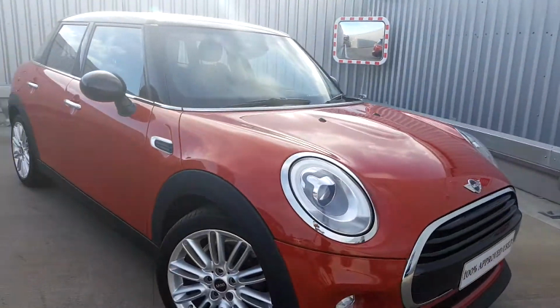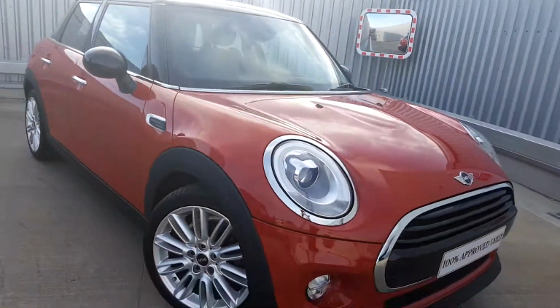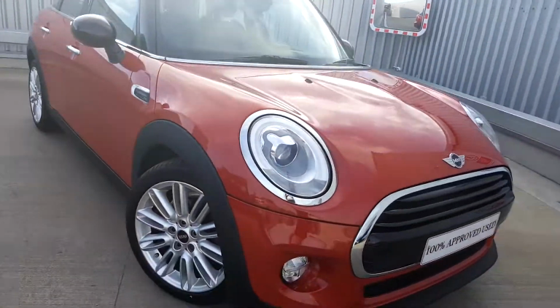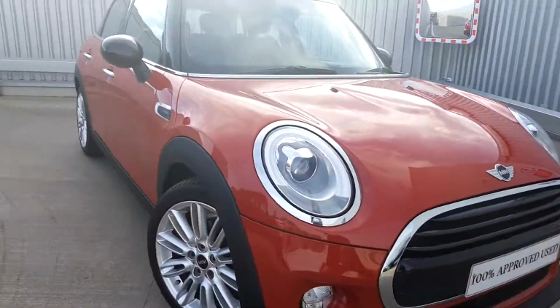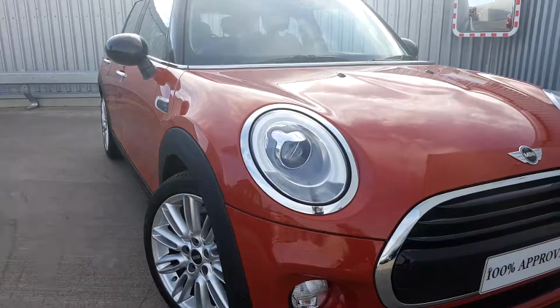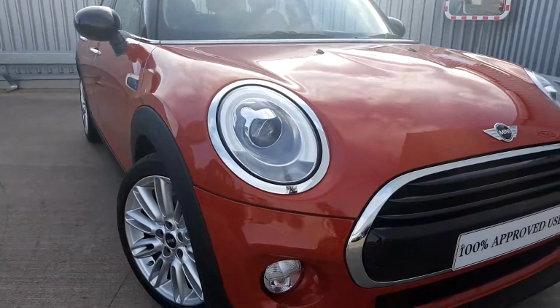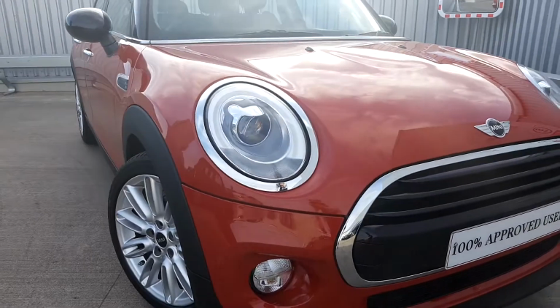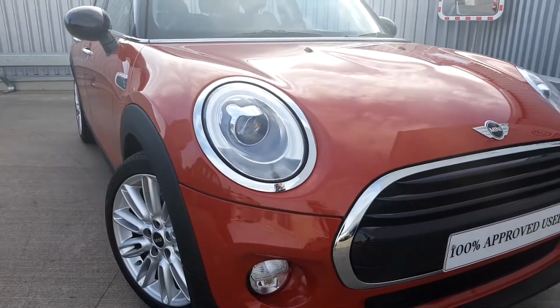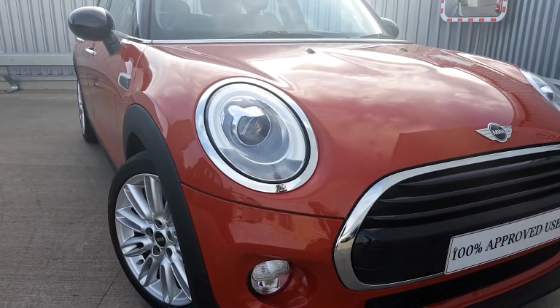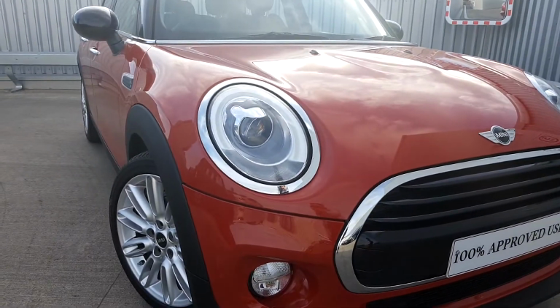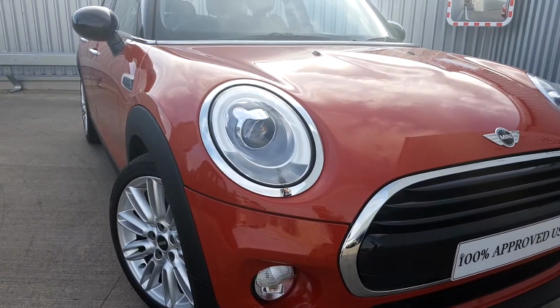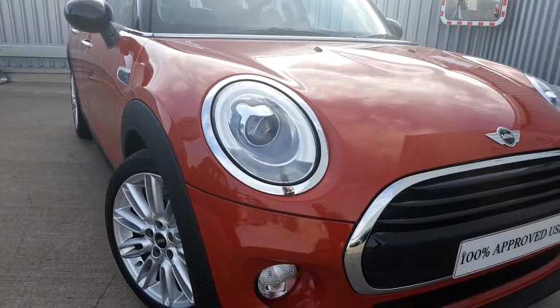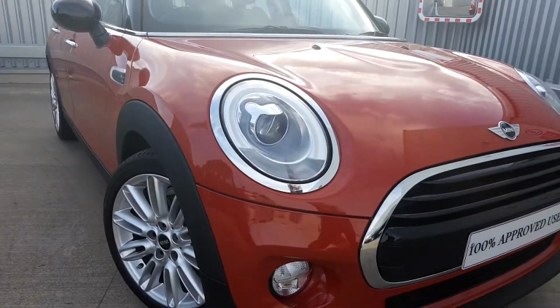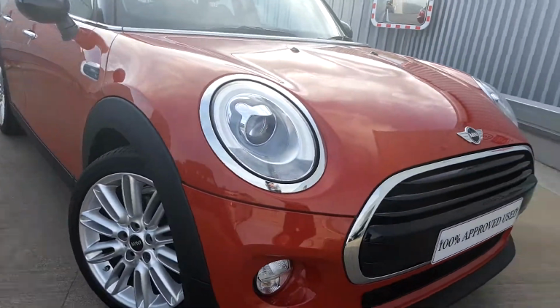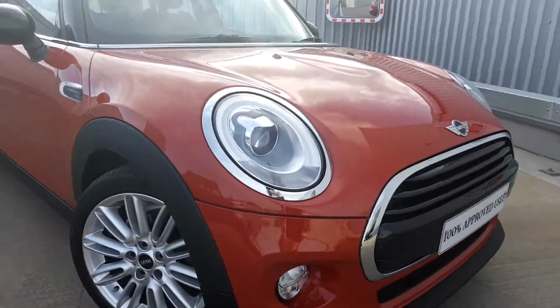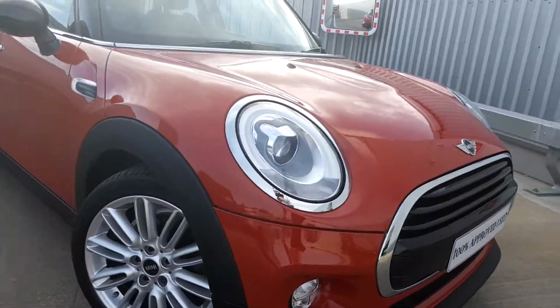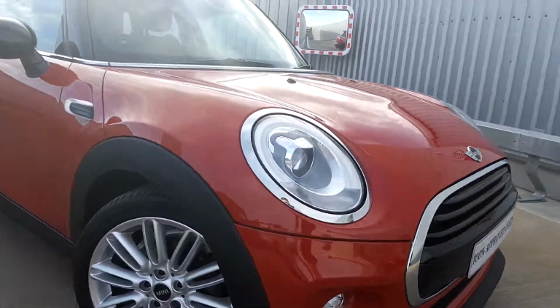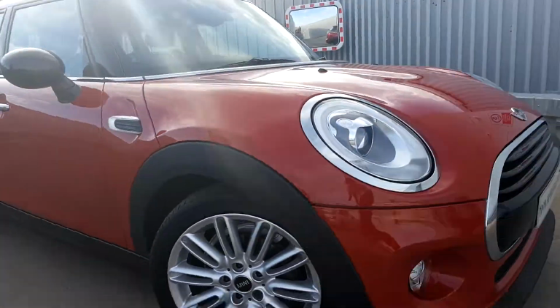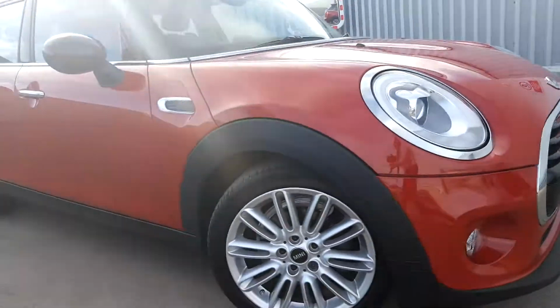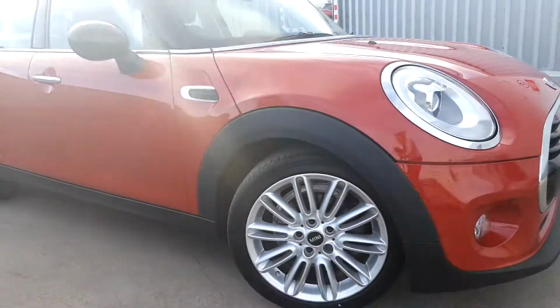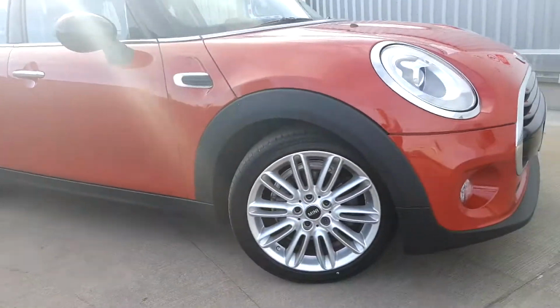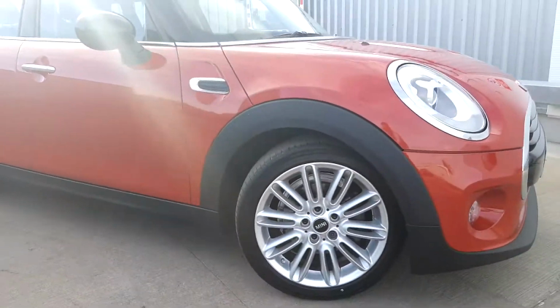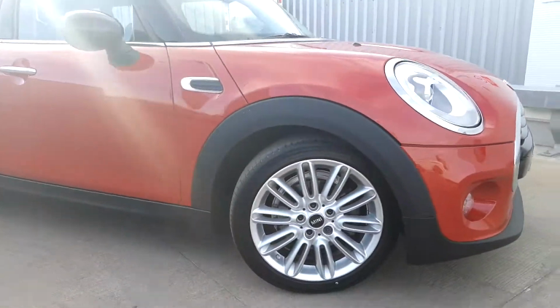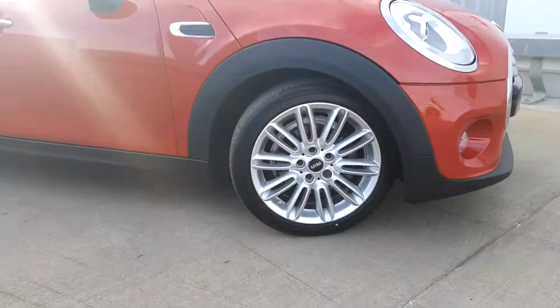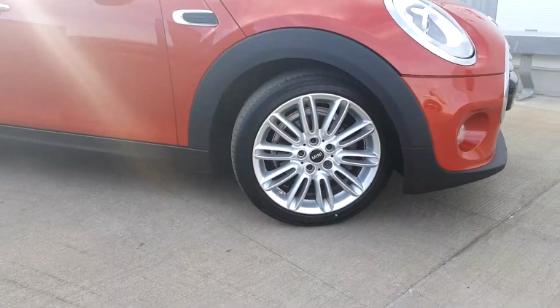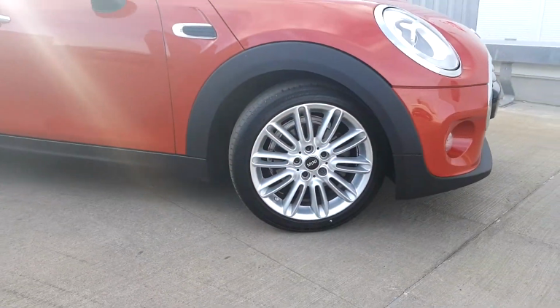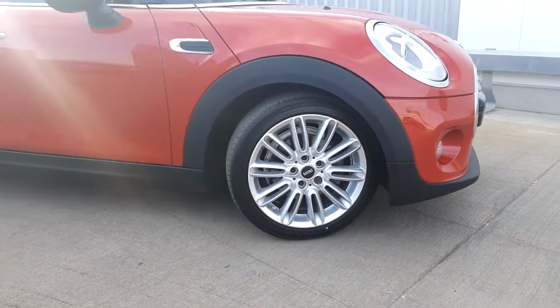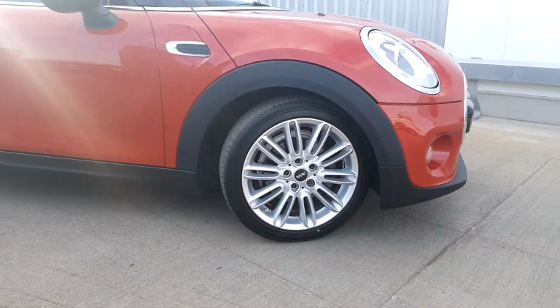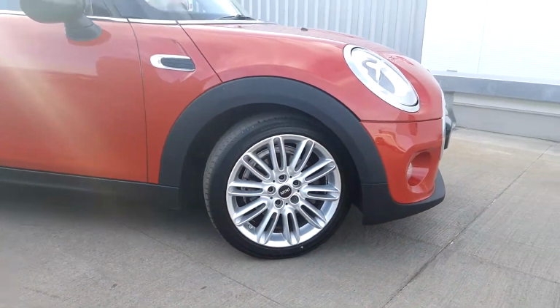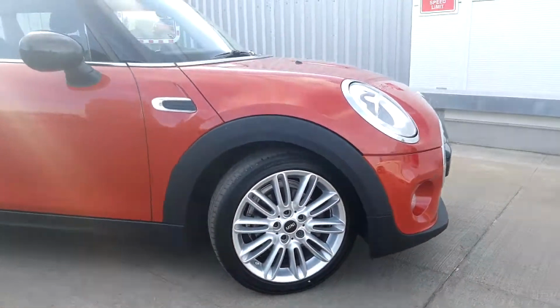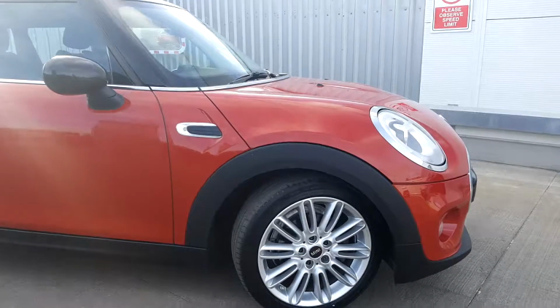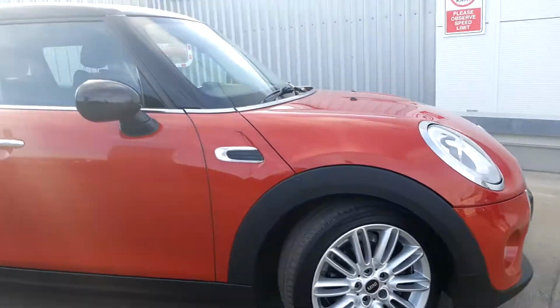Just to show you here, it has got the lovely LED headlights and it's got 17-inch 5-spoke alloy wheels.